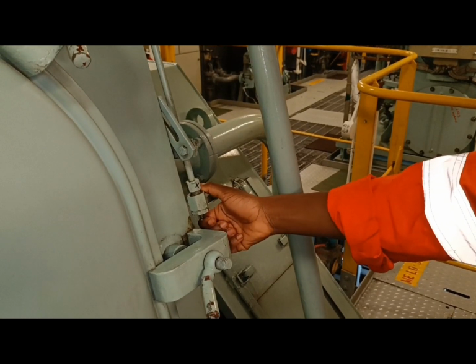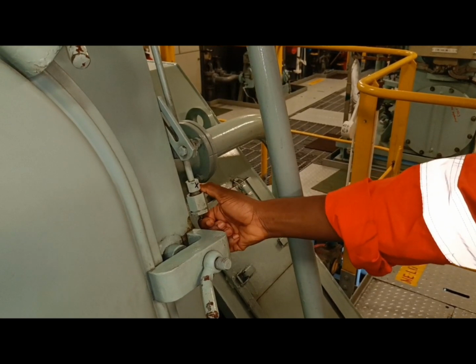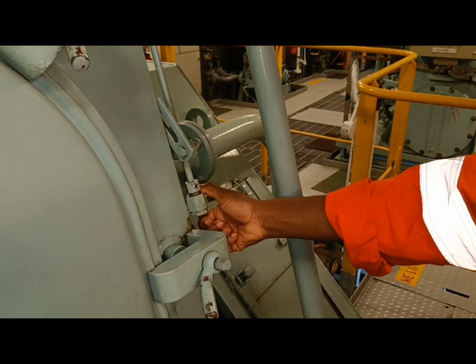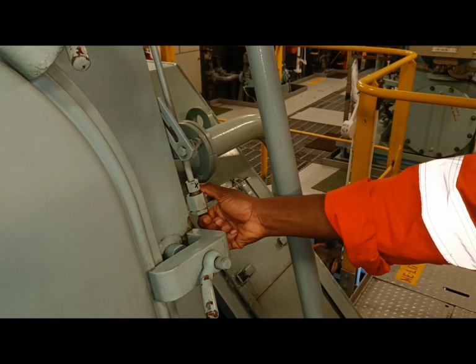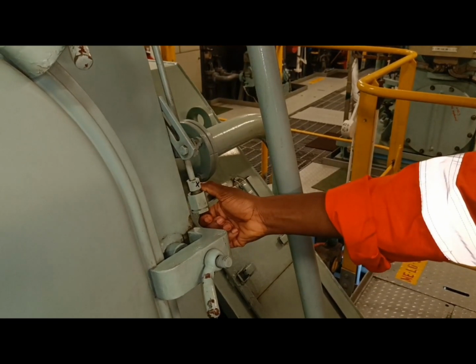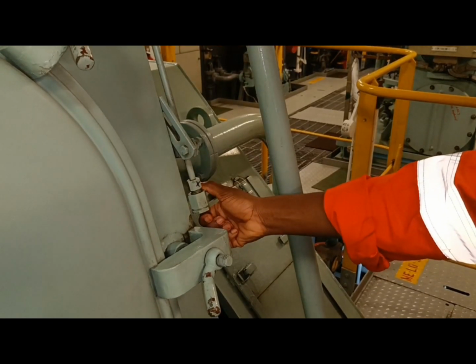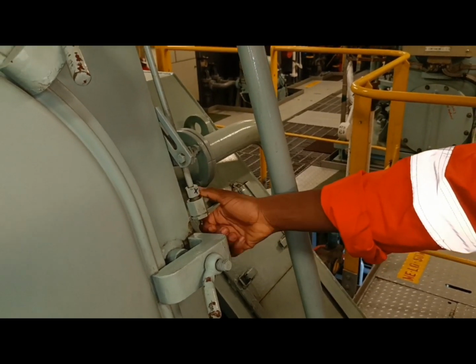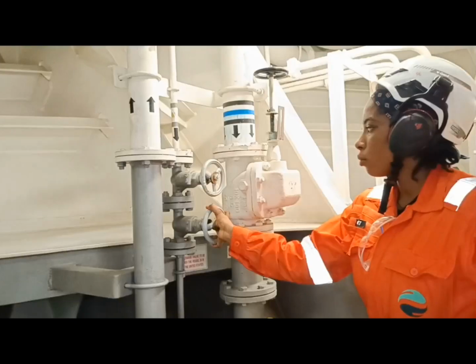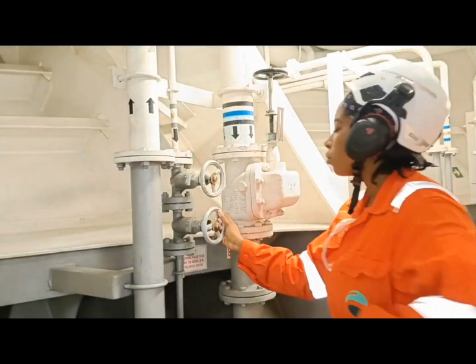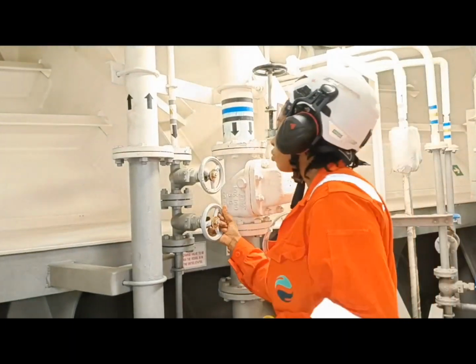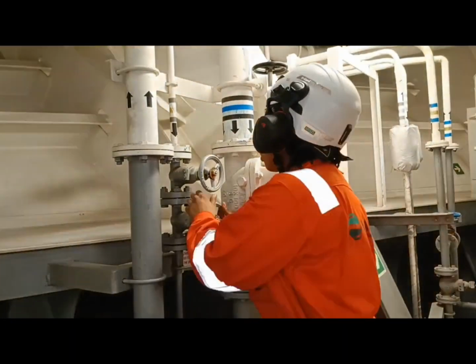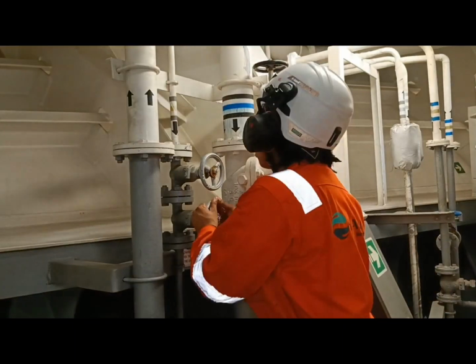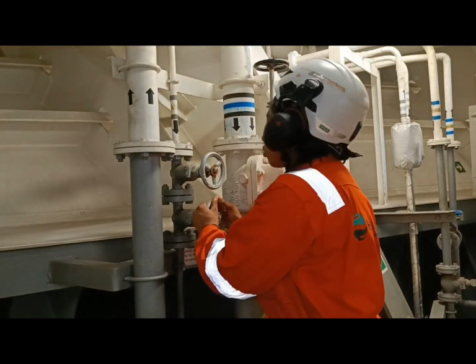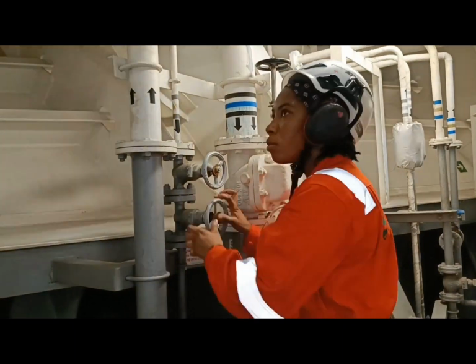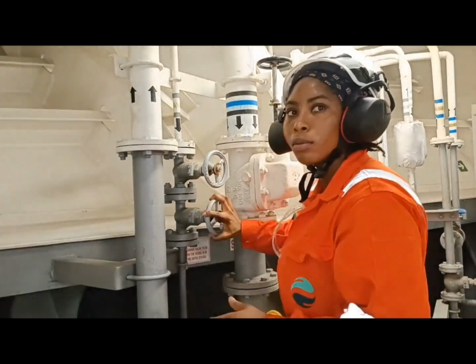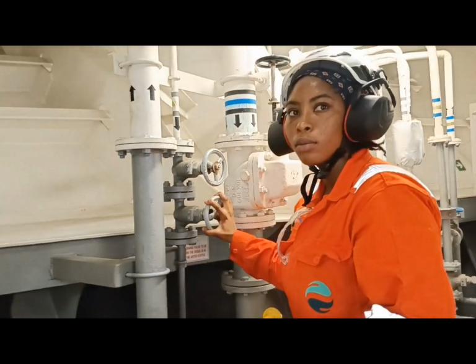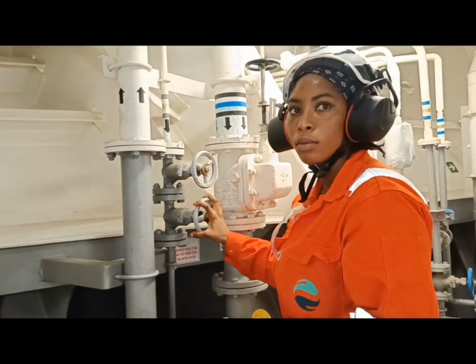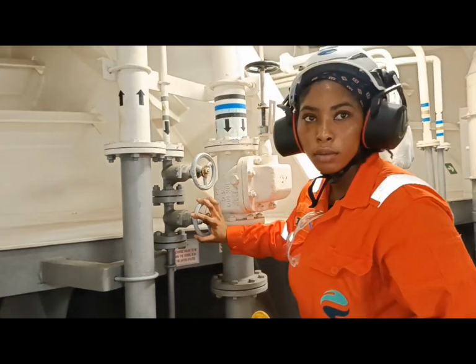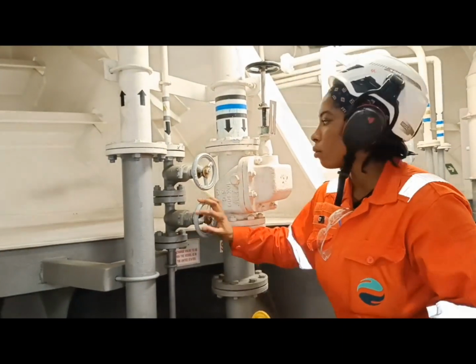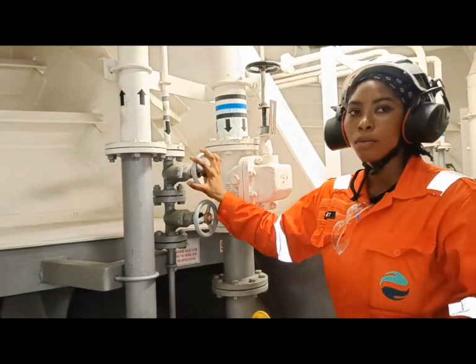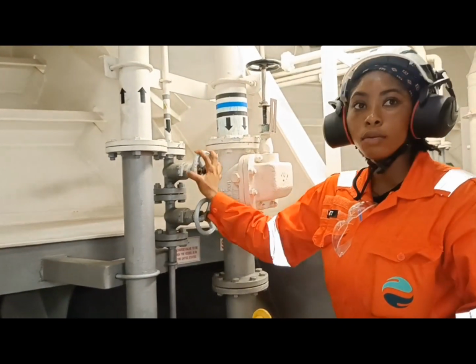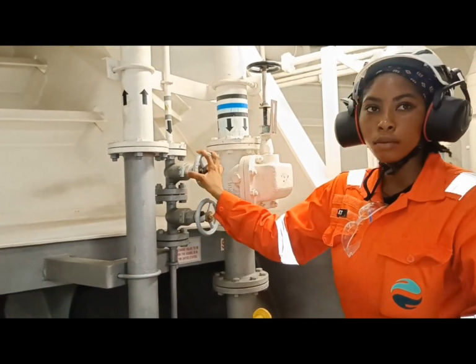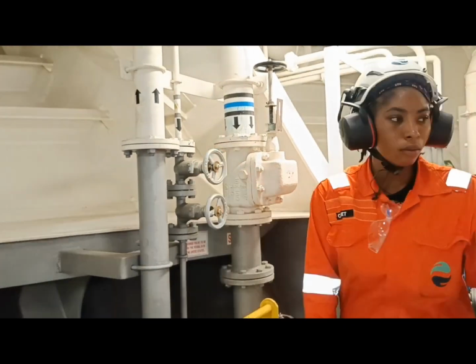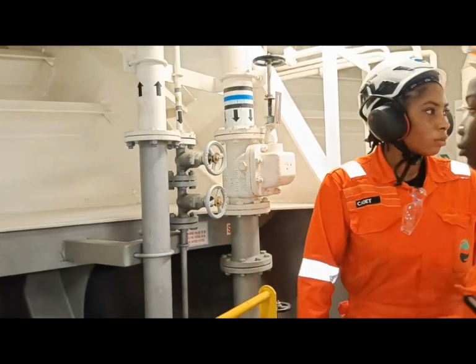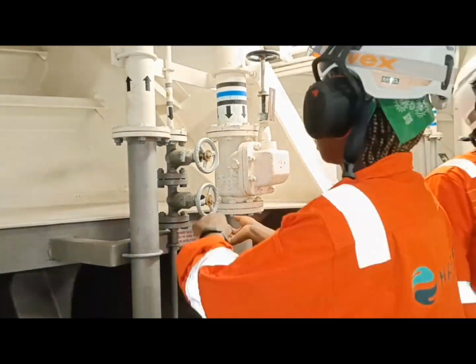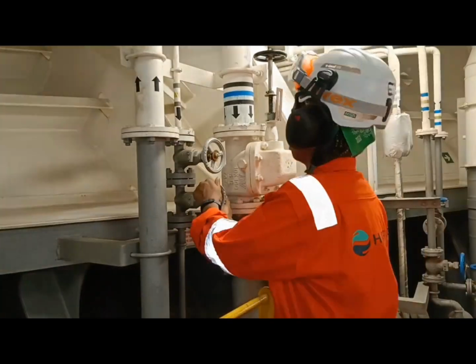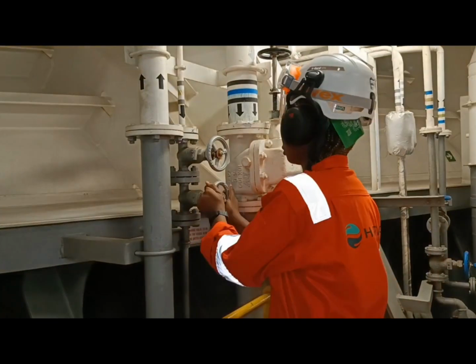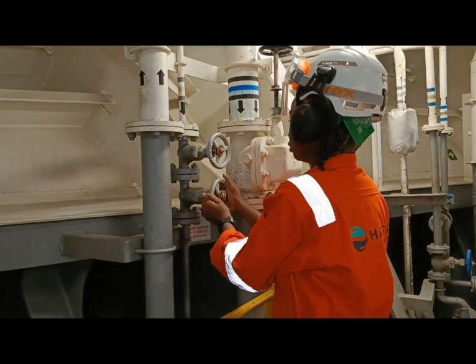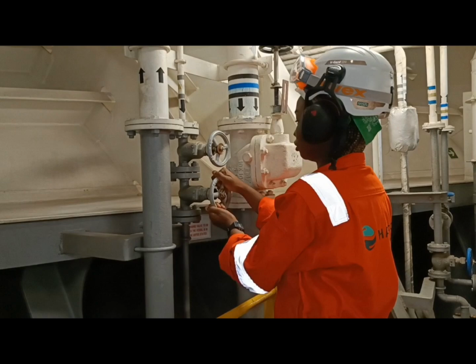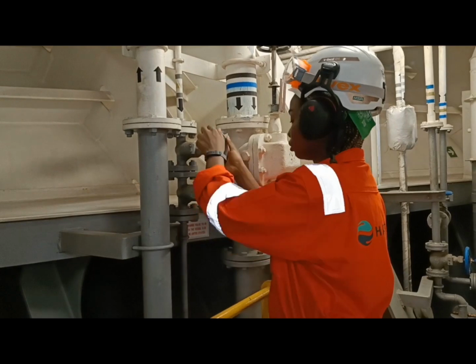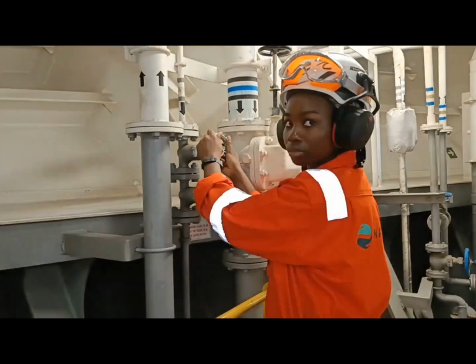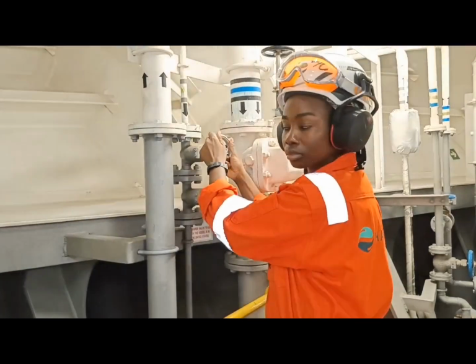As much as possible, we let the trainees carry out the simple tasks so they can familiarize properly.